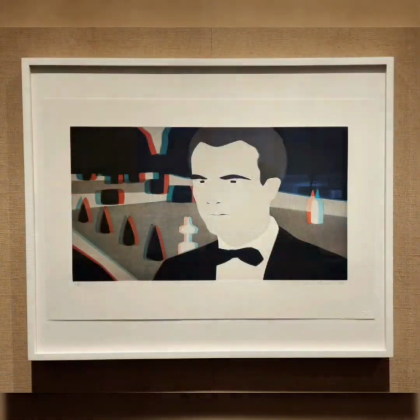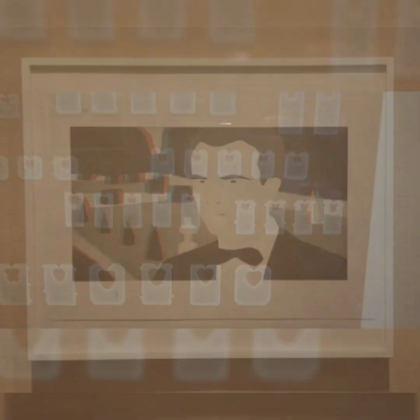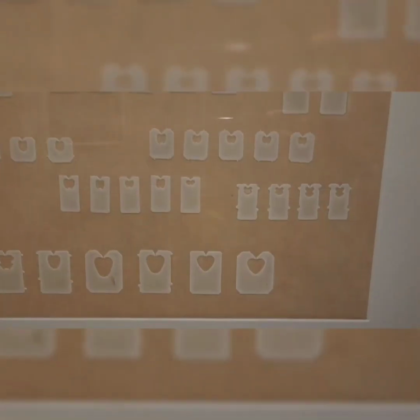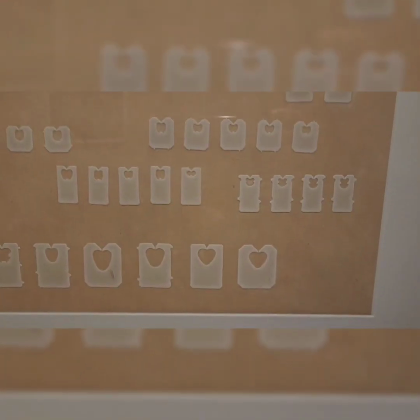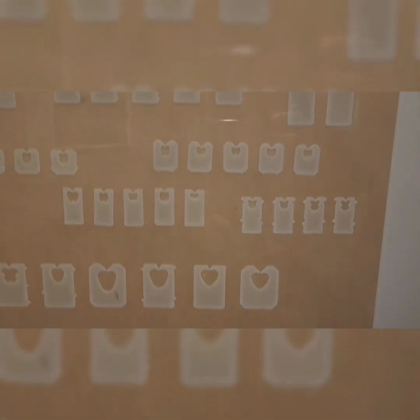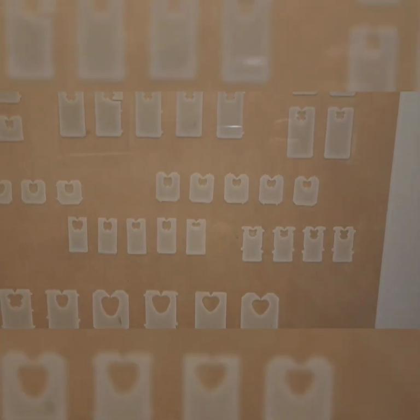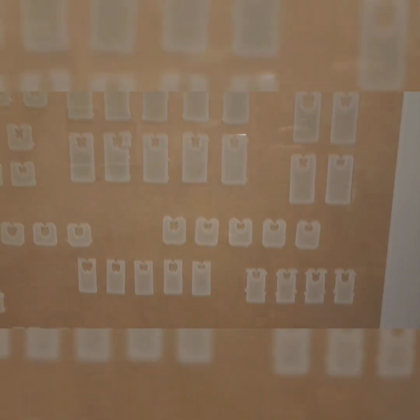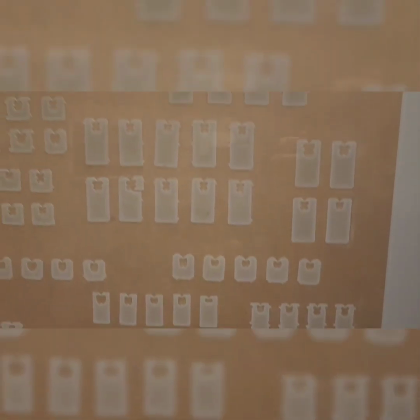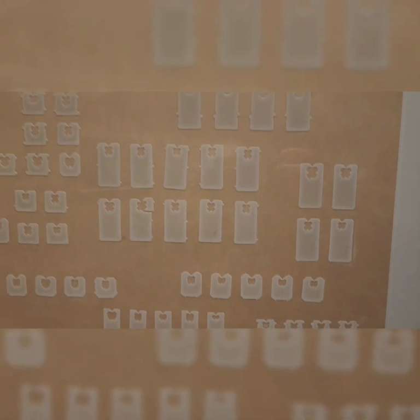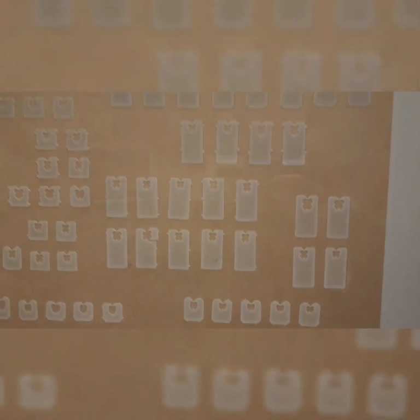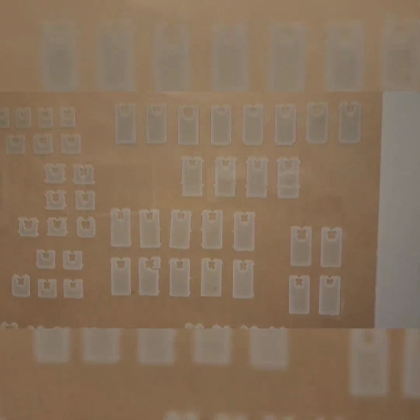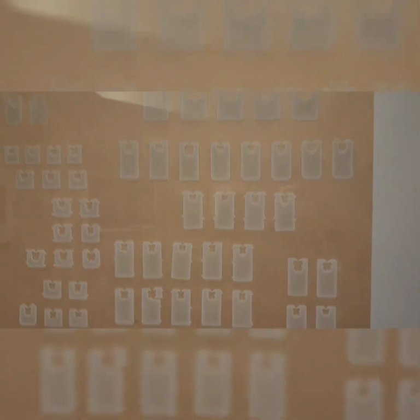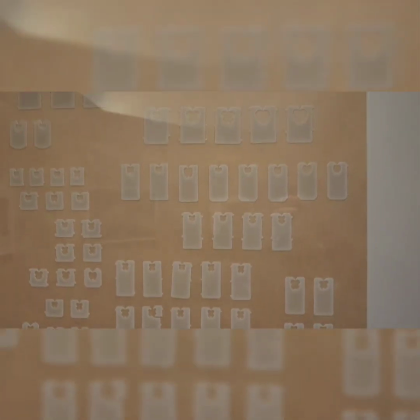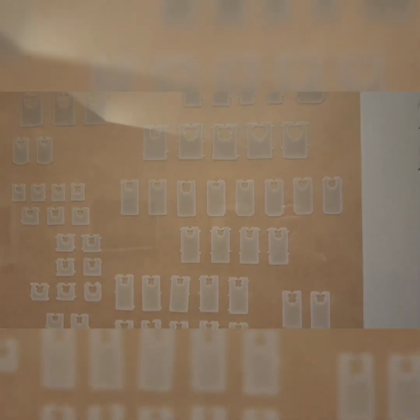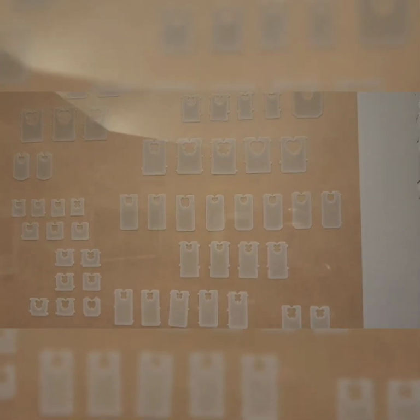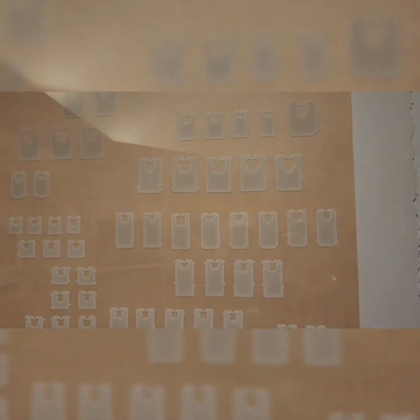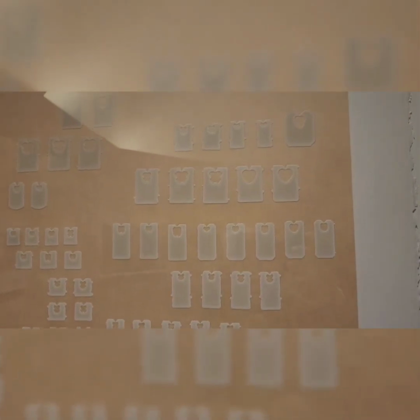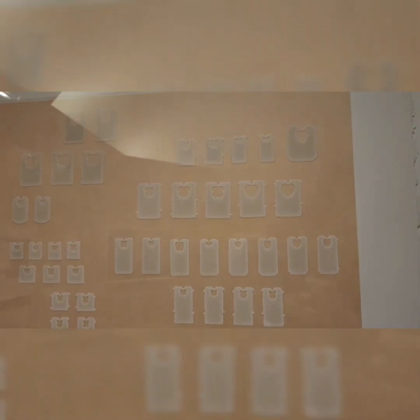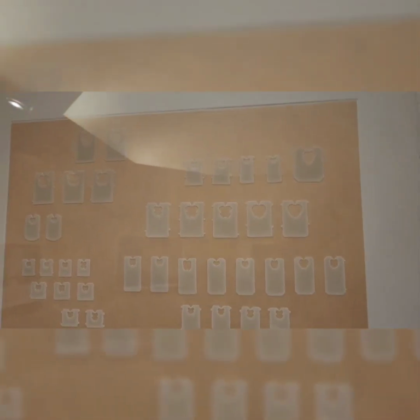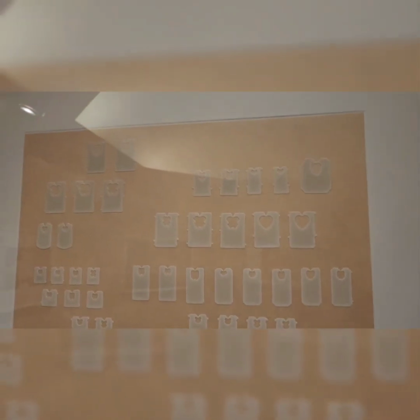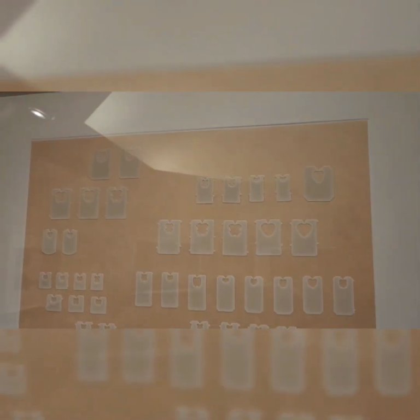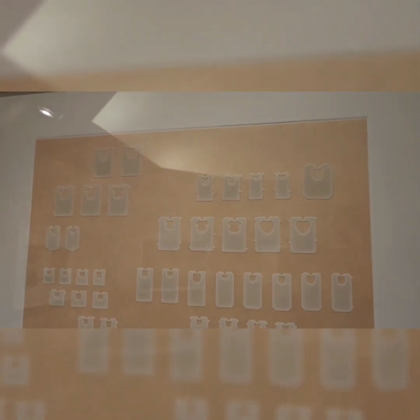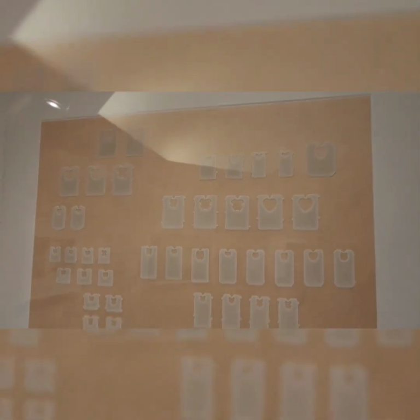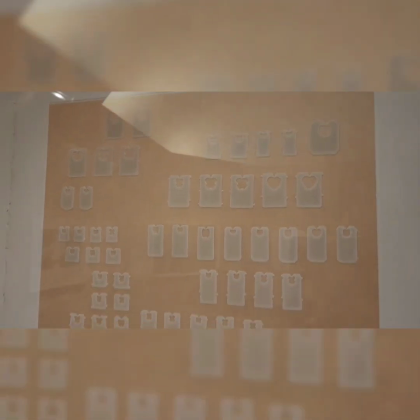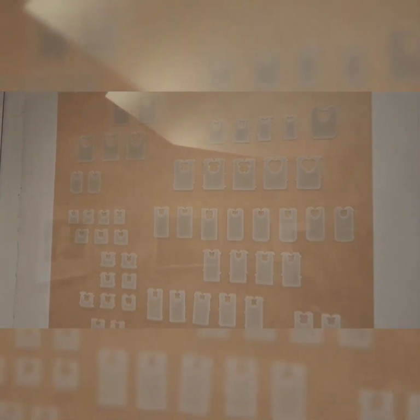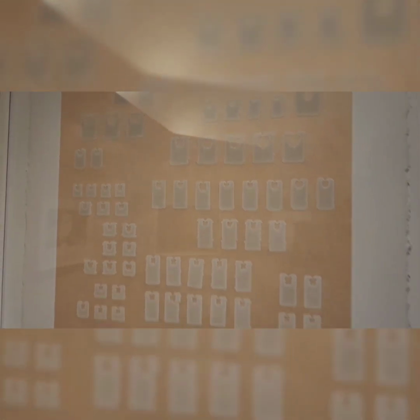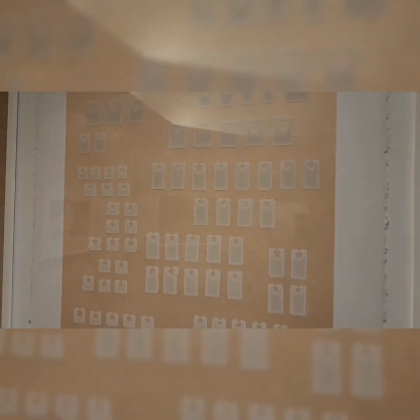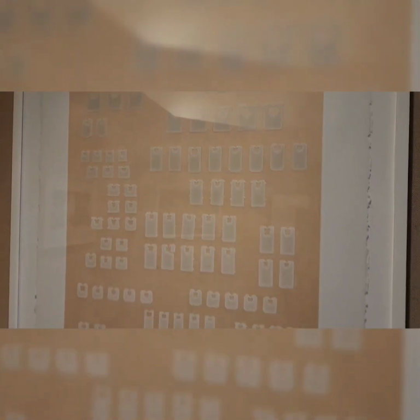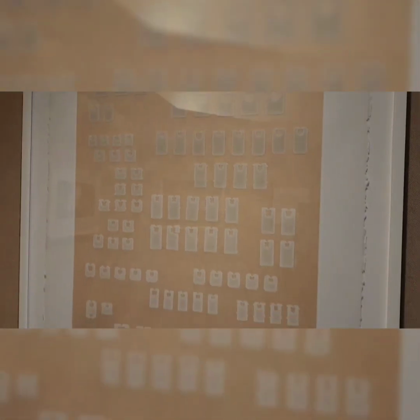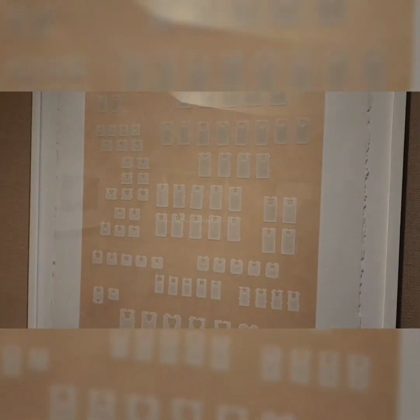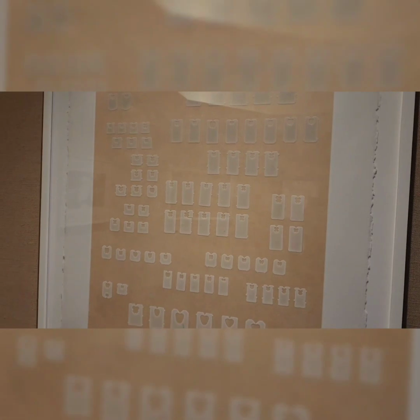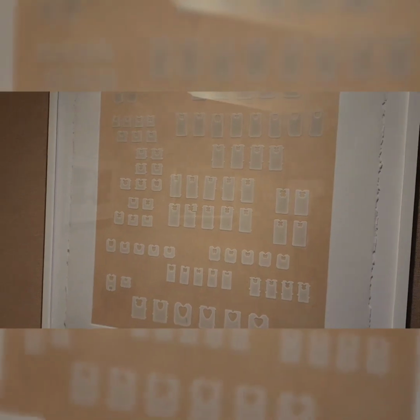This is Rachel Perry's collection — everyday objects like plastic and red tags, used to comment on consumerism. Look, one of these is not like the other.